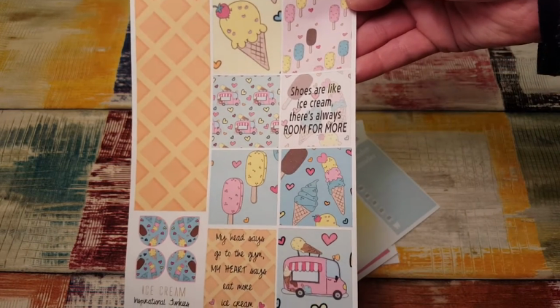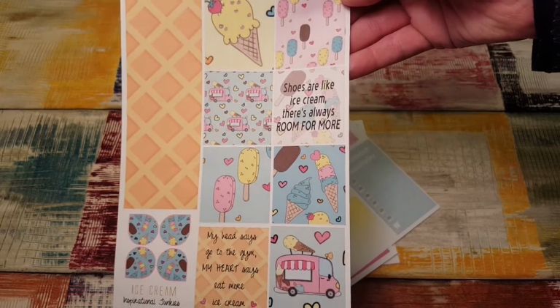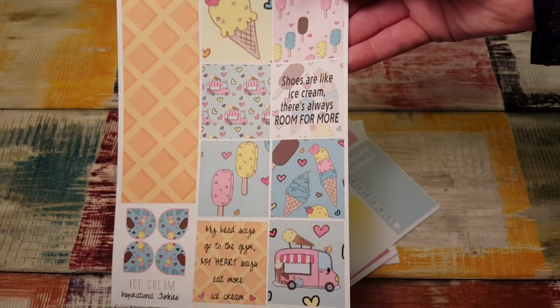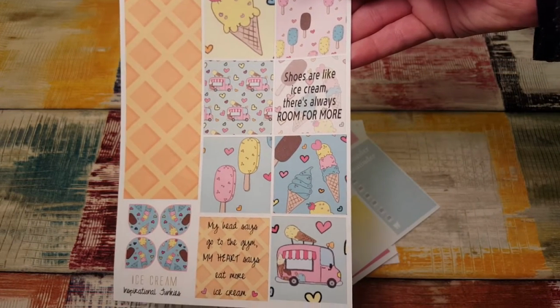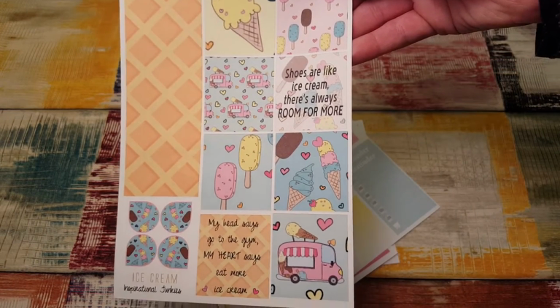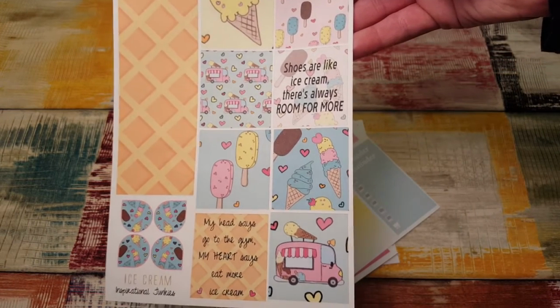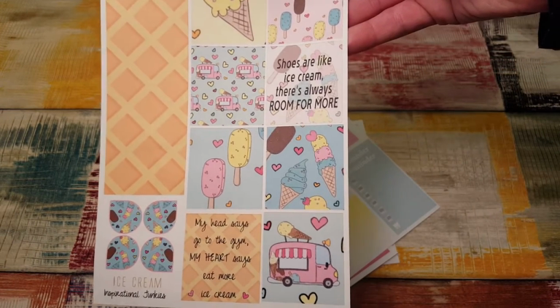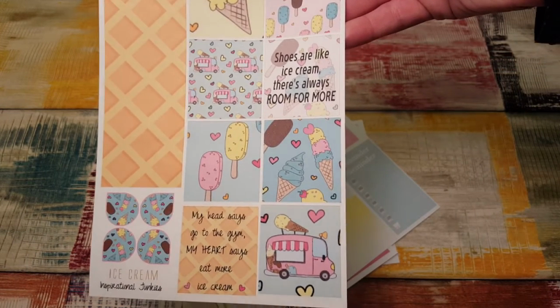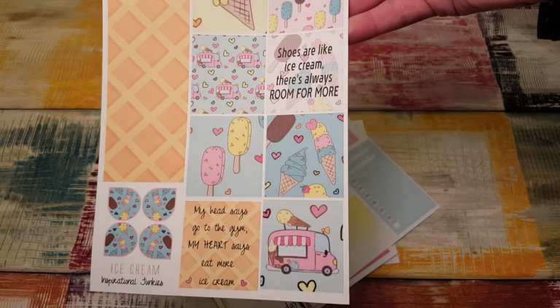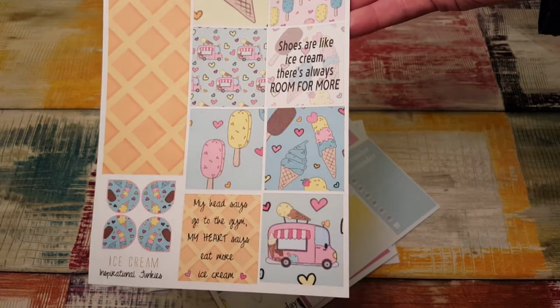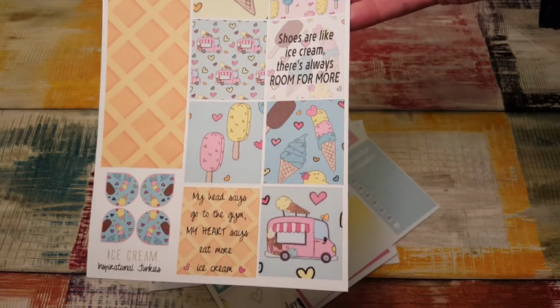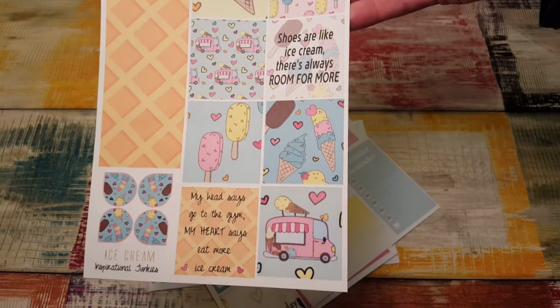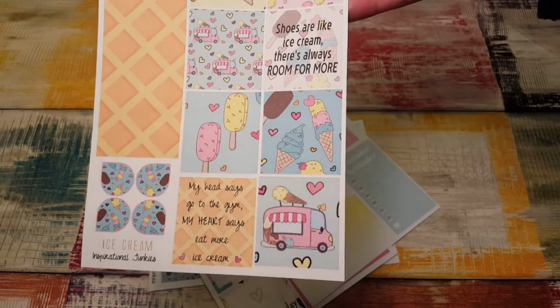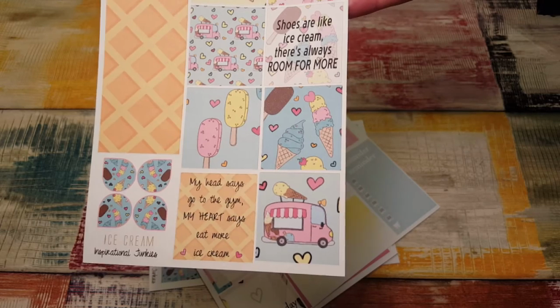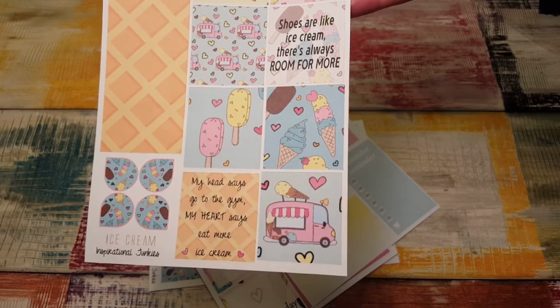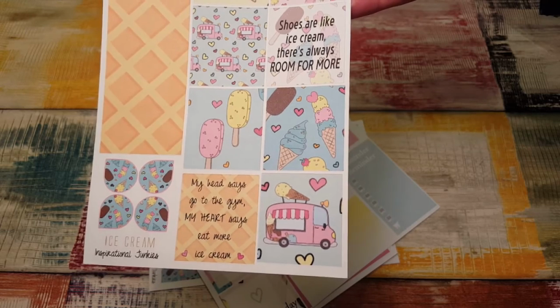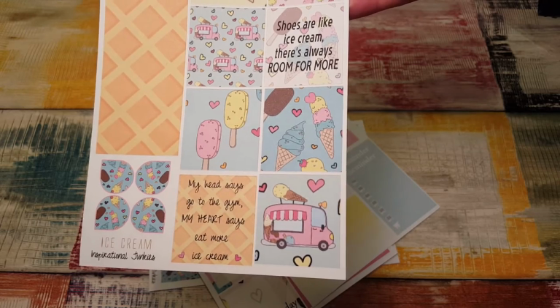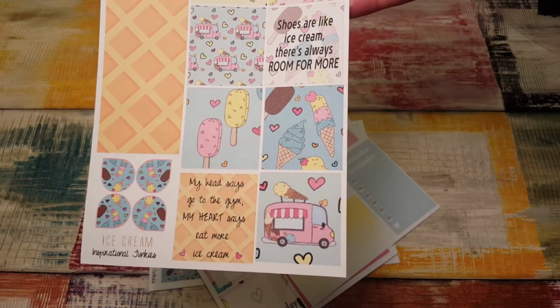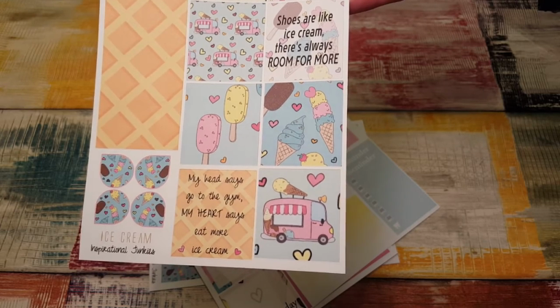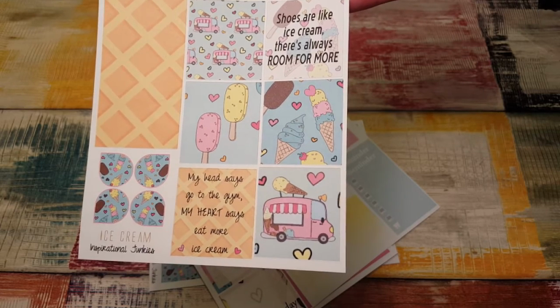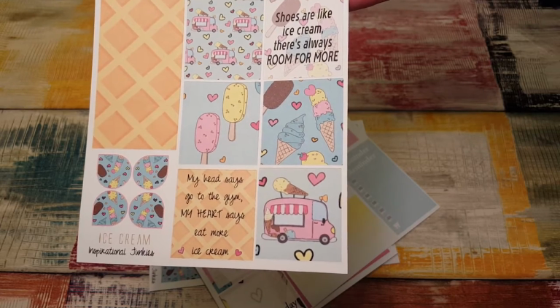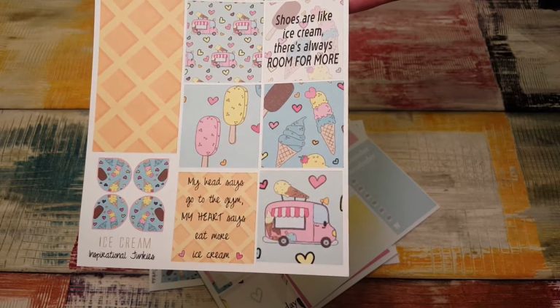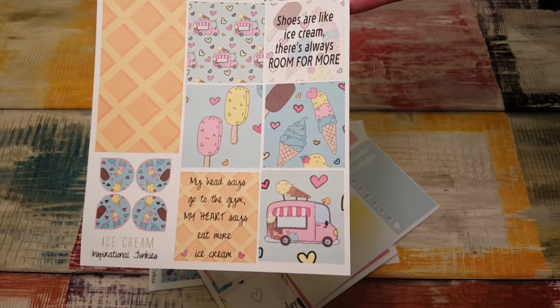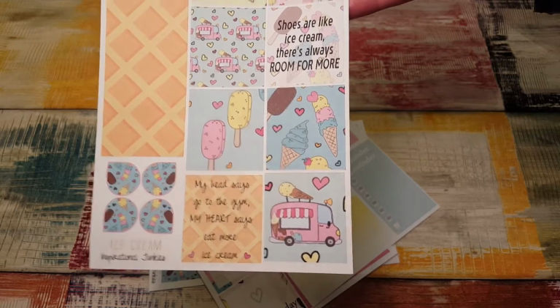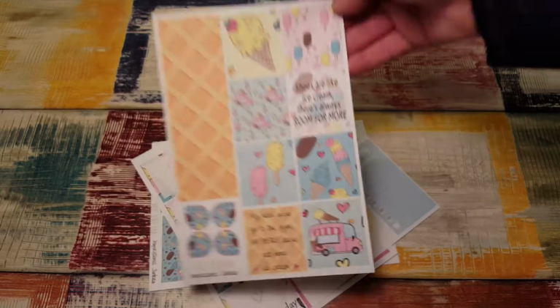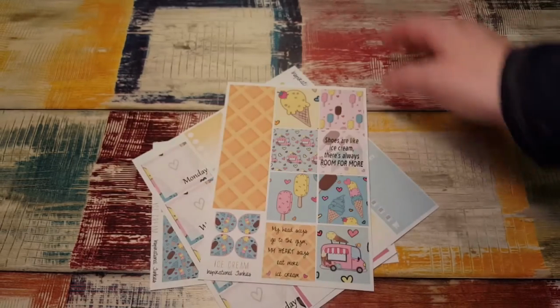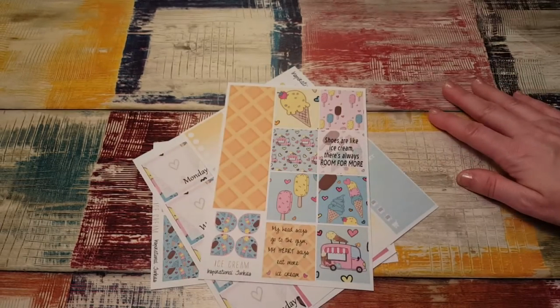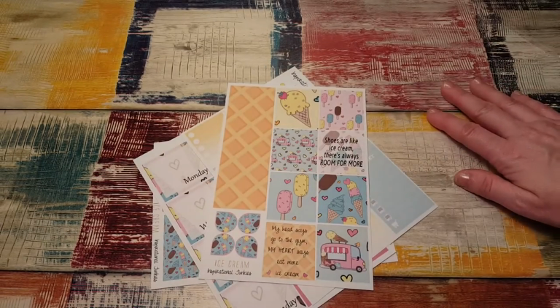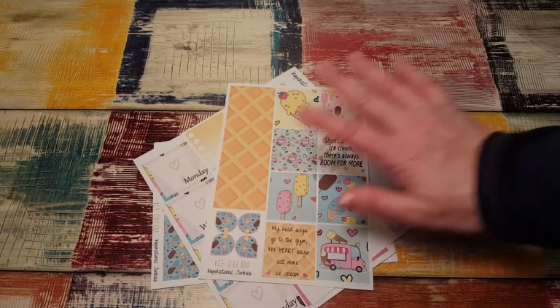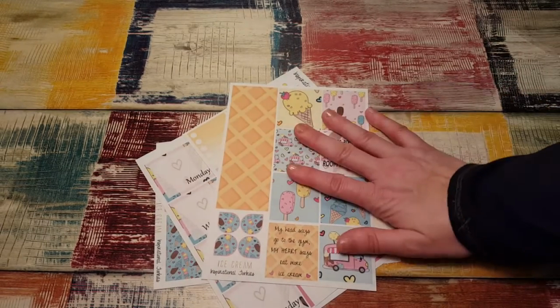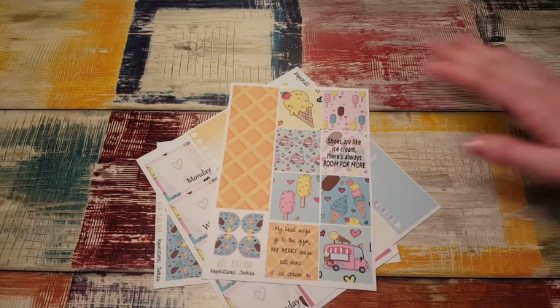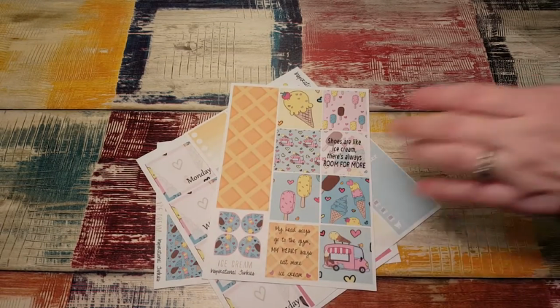Shoes are like ice cream — there's always room for more. My head says go to the gym, my heart says eat more ice cream. So cute. Love those.